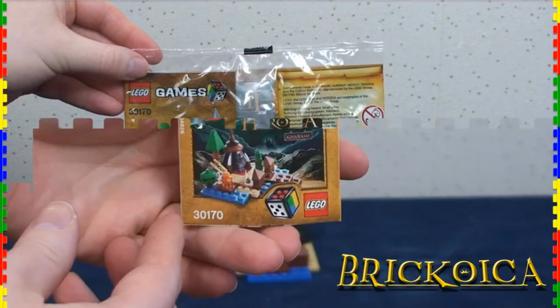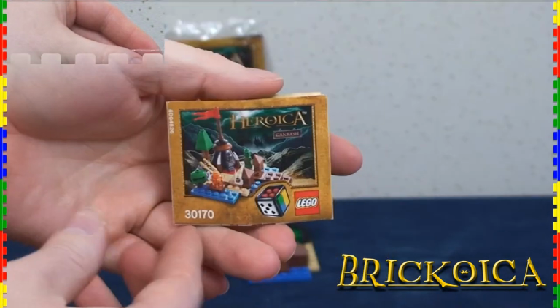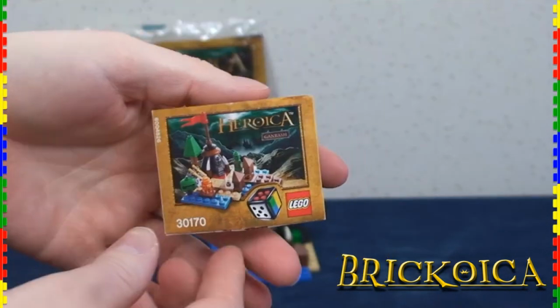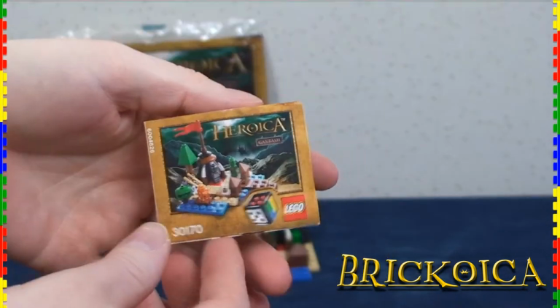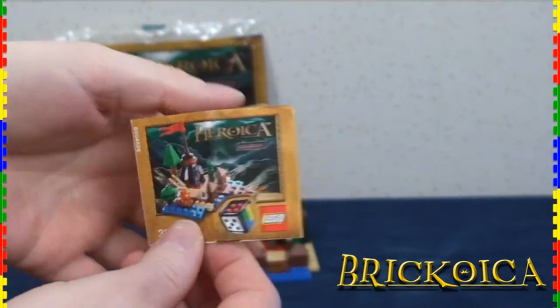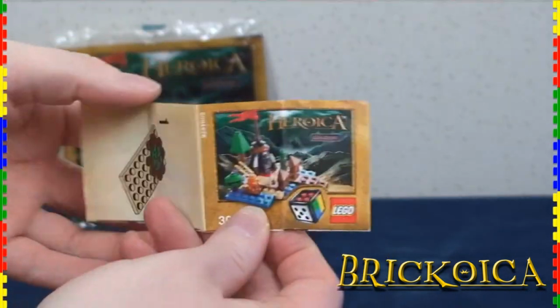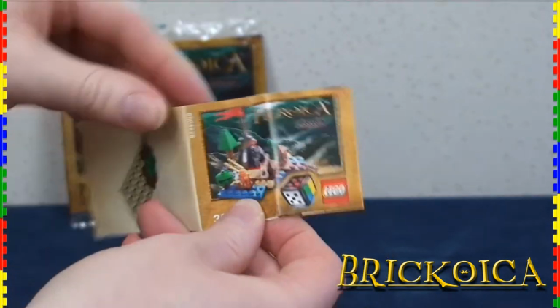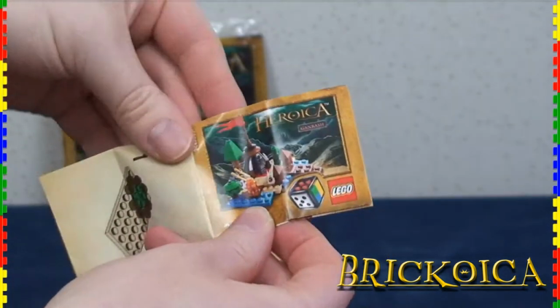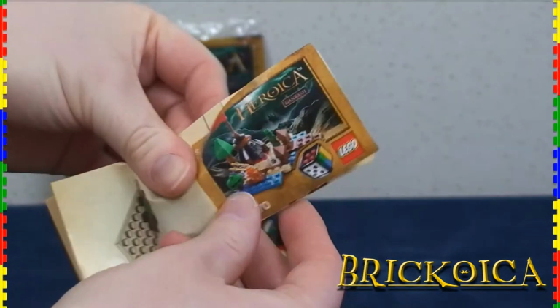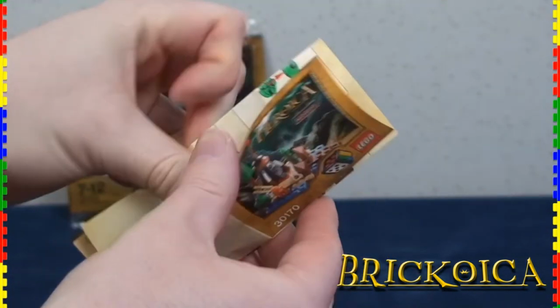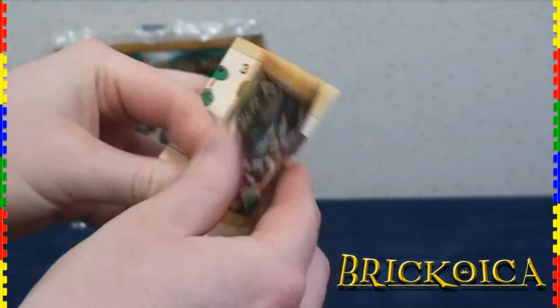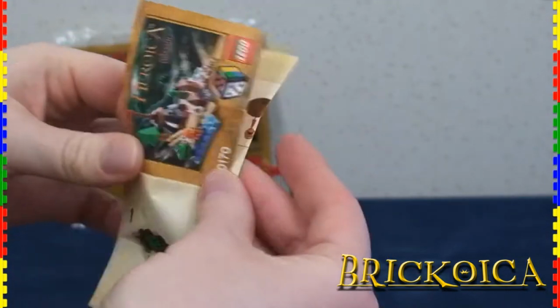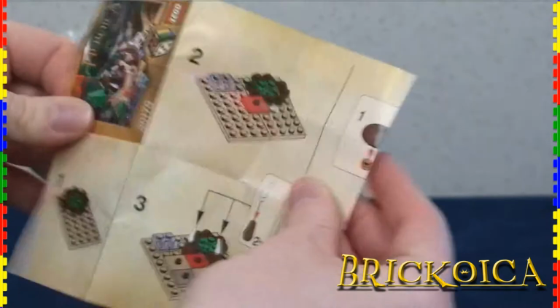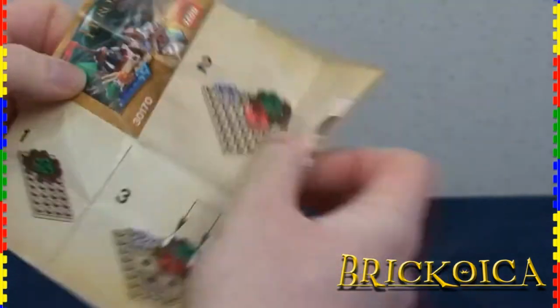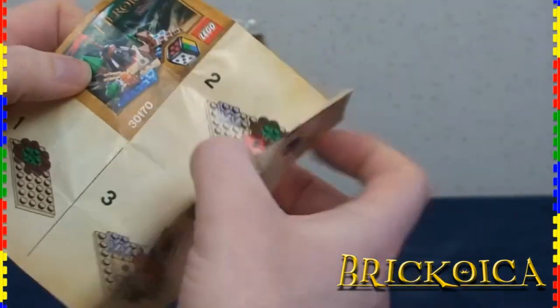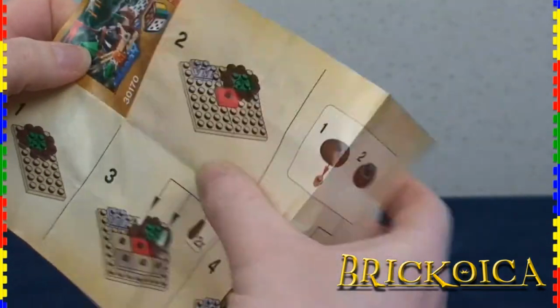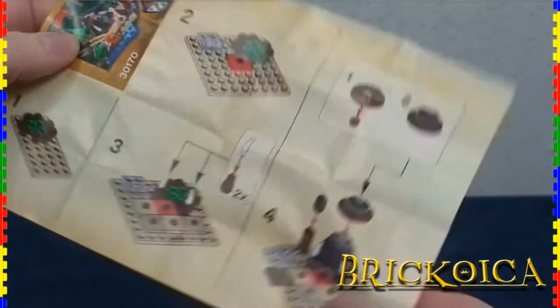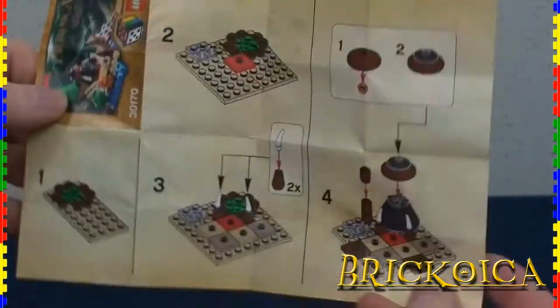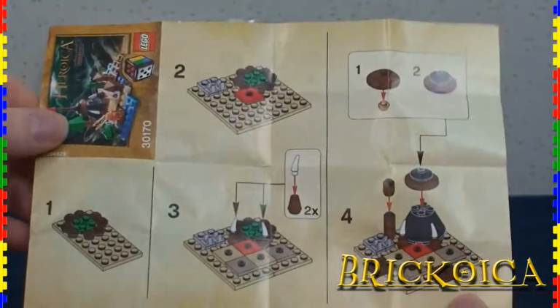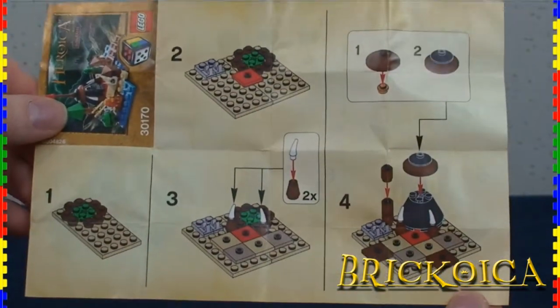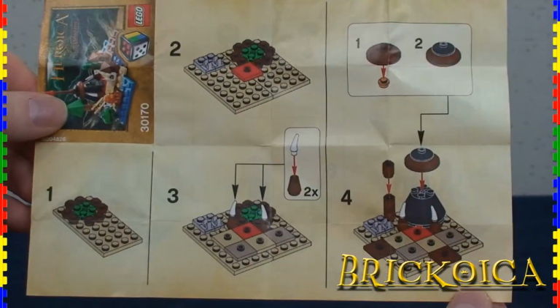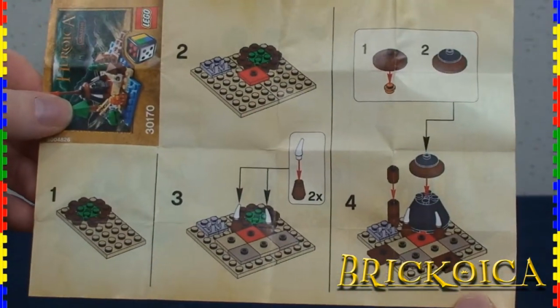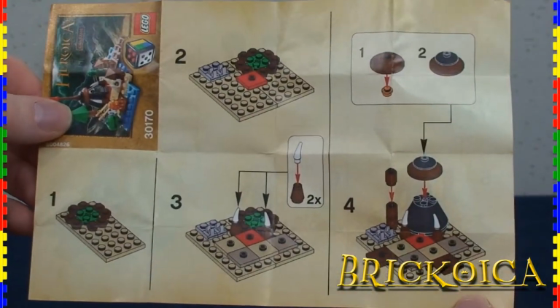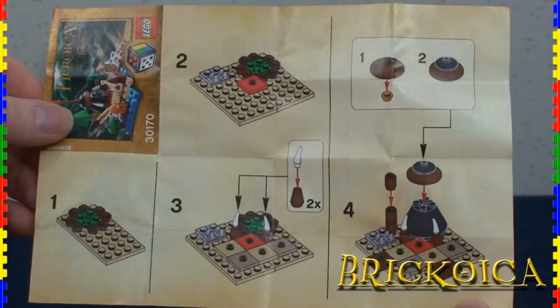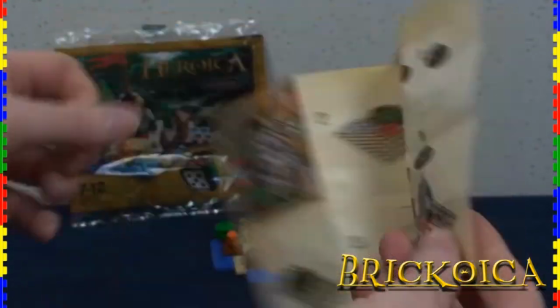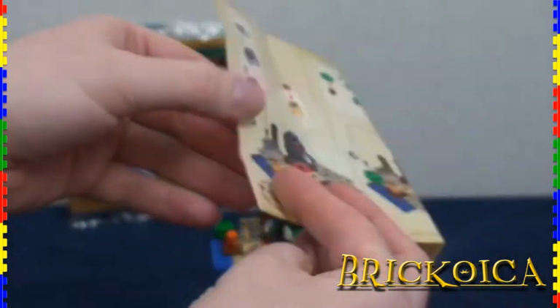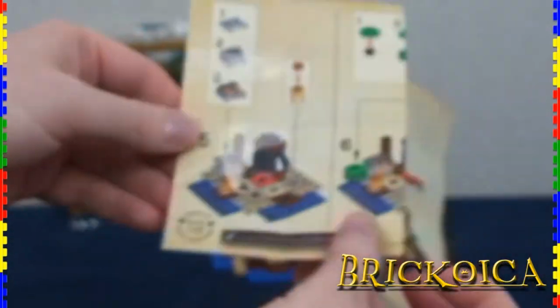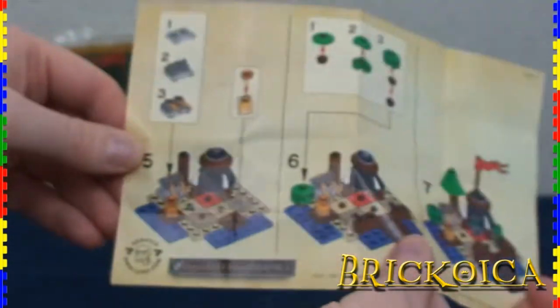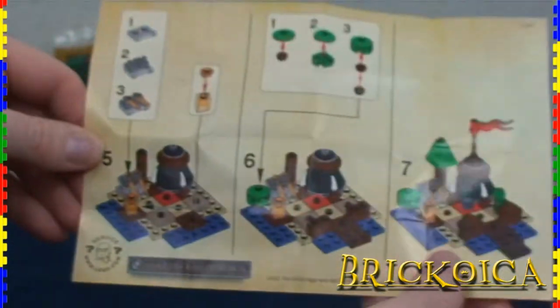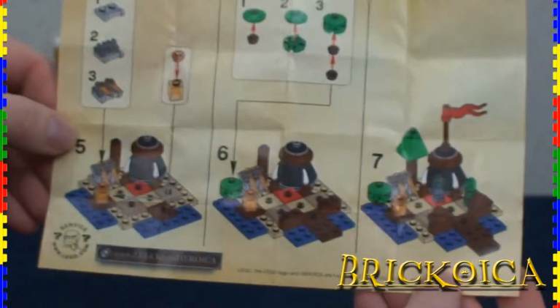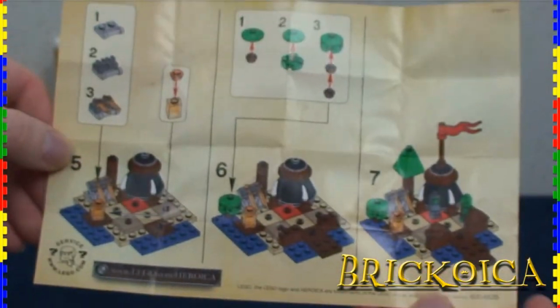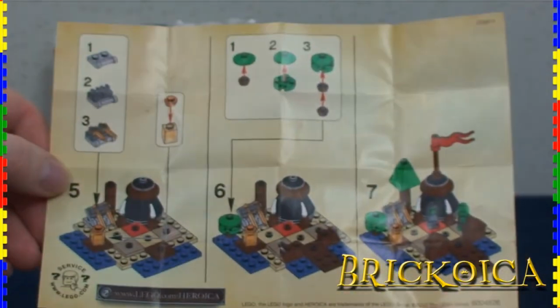Inside the poly bag is a fold-out 7-step instruction sheet, to help guide in assembling the set in its entirety.